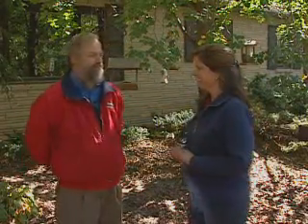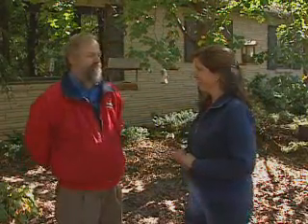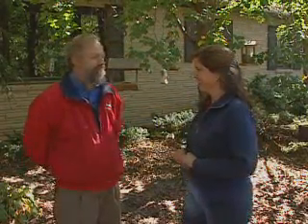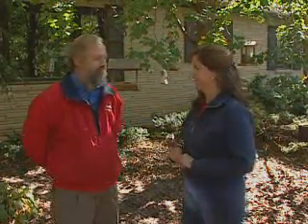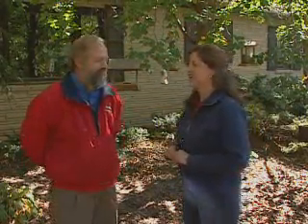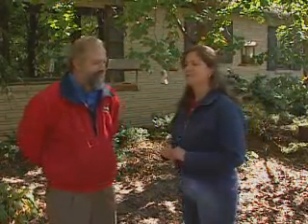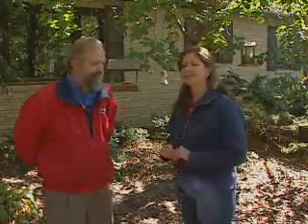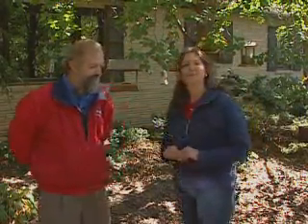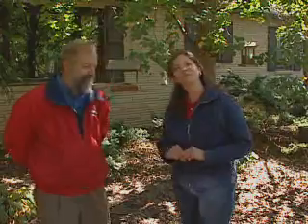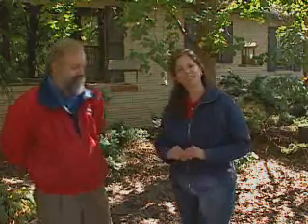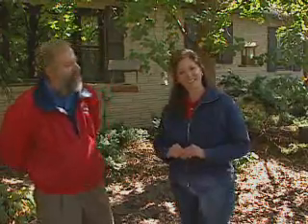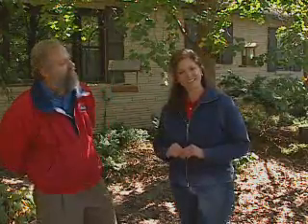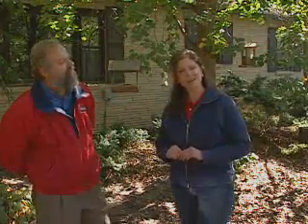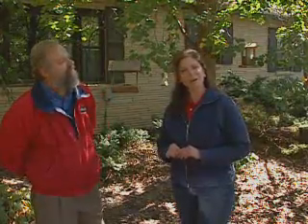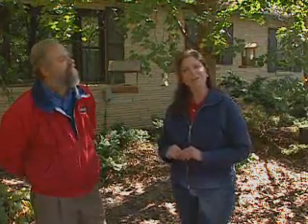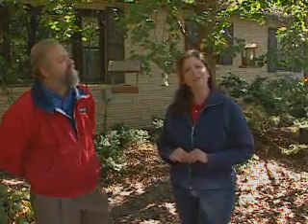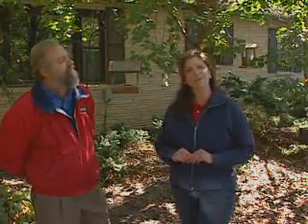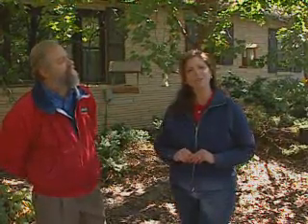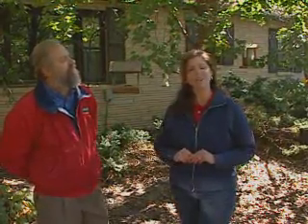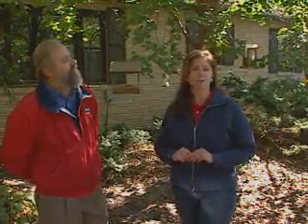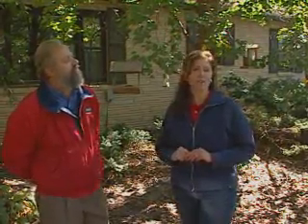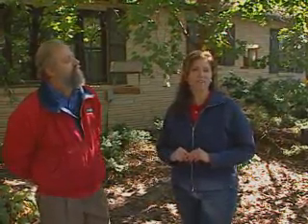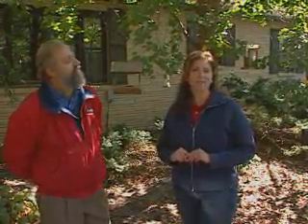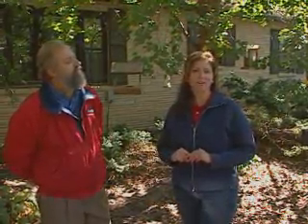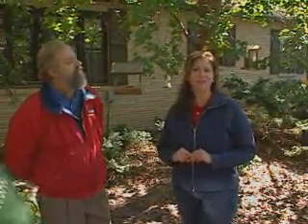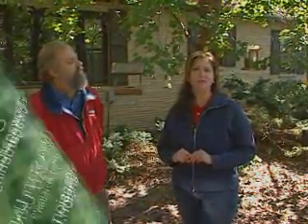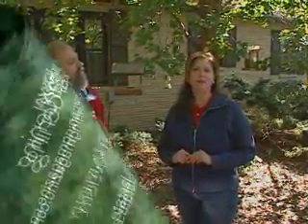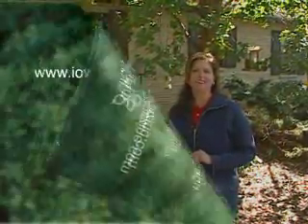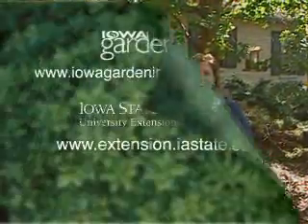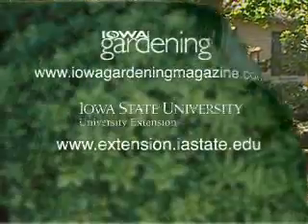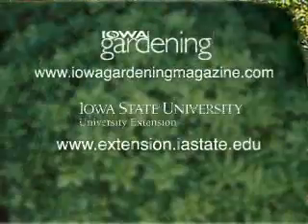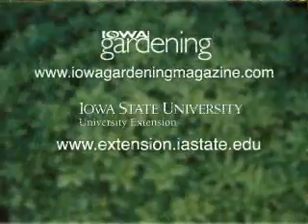Alright, thanks. Well, that wraps up this season. We hope you have a good winter and you'll join us next spring for more Gardening in the Zone.